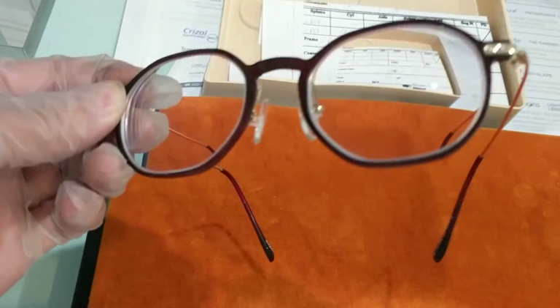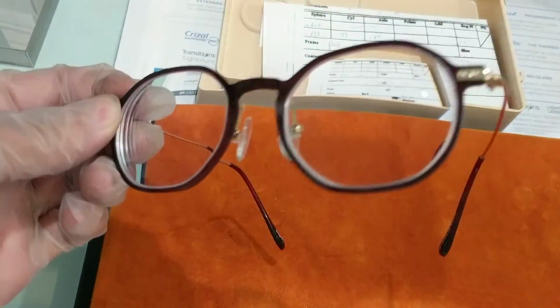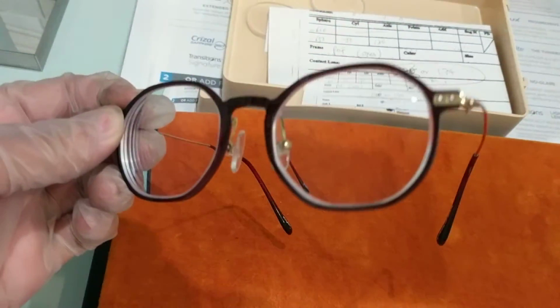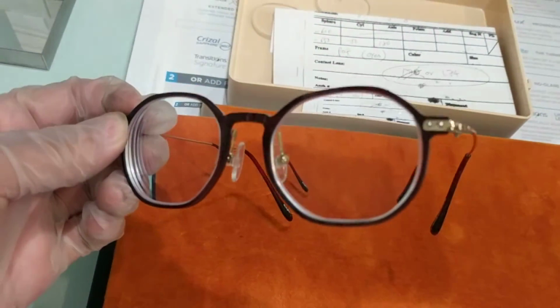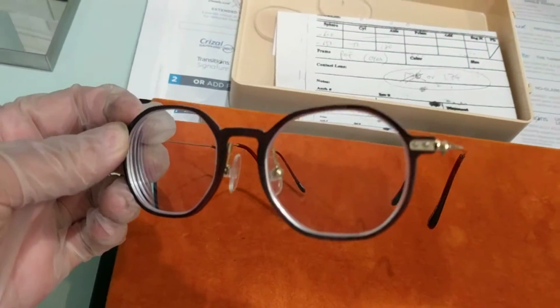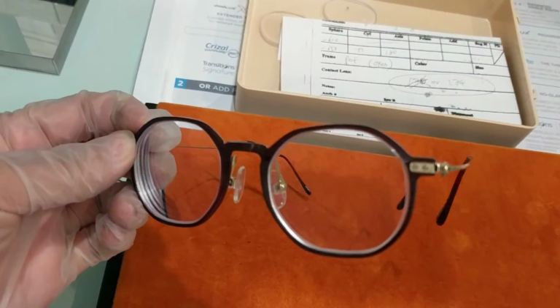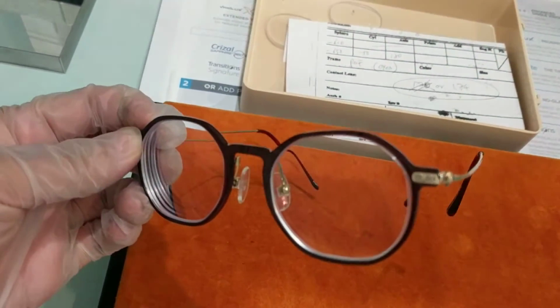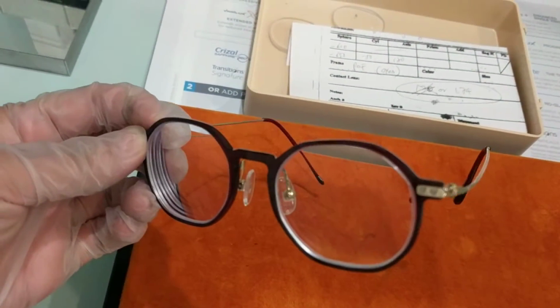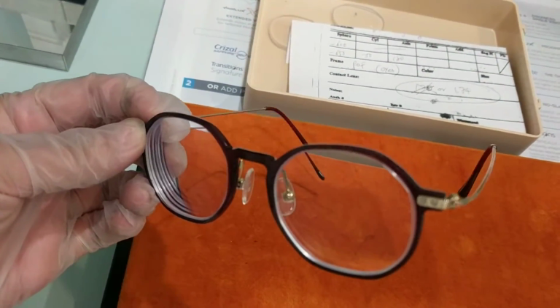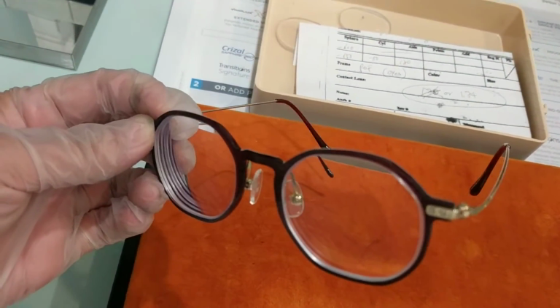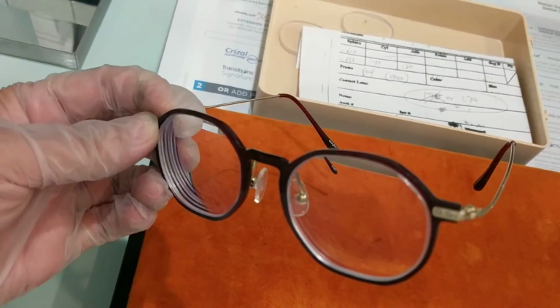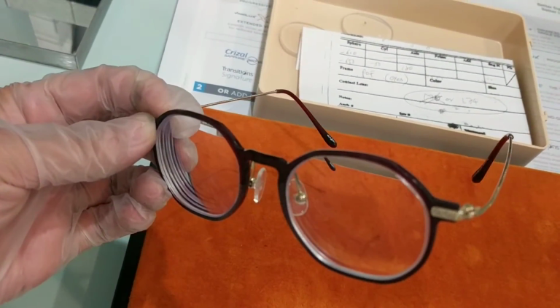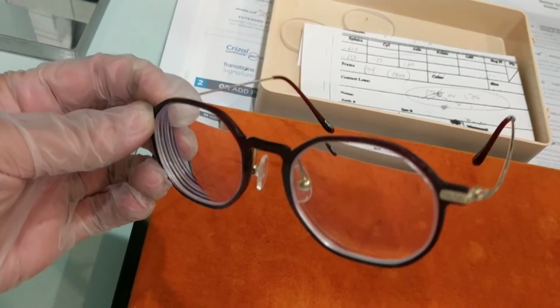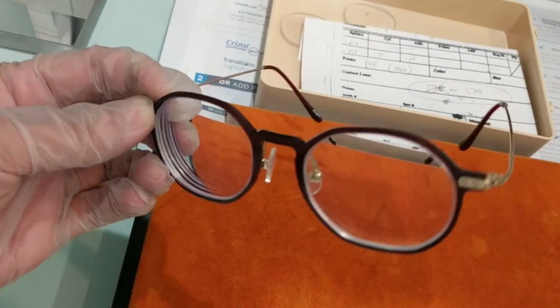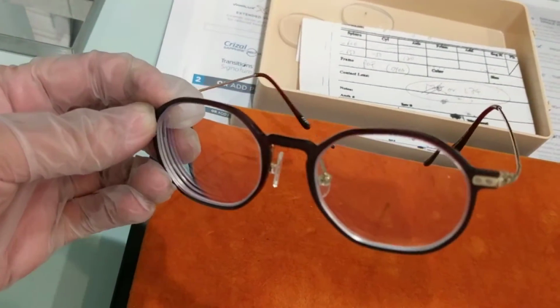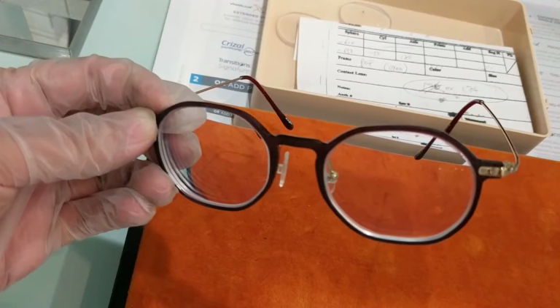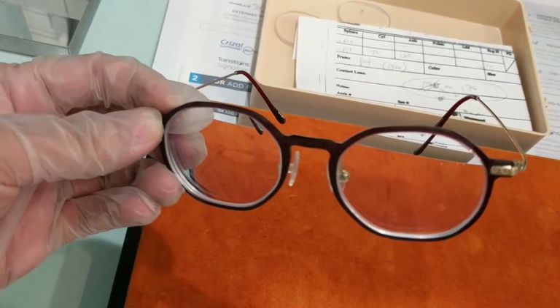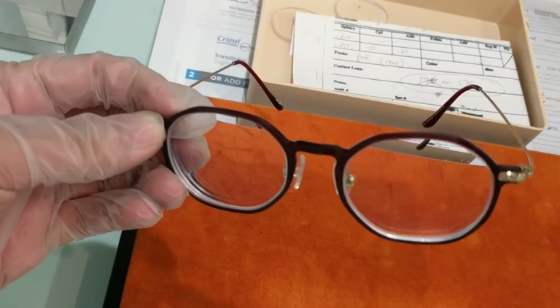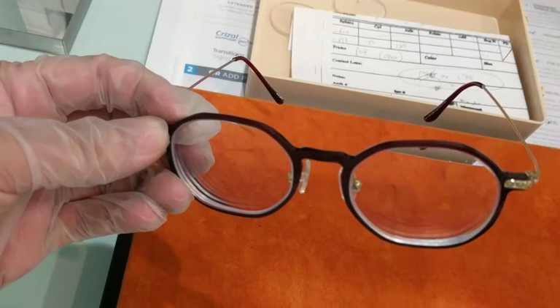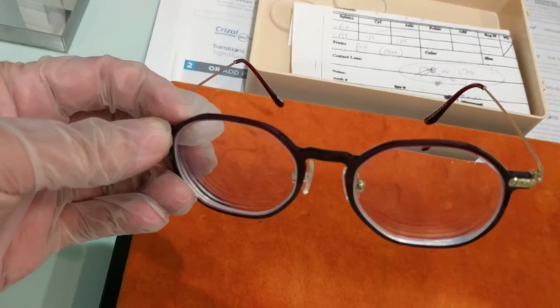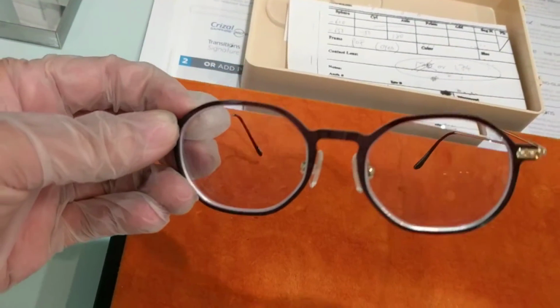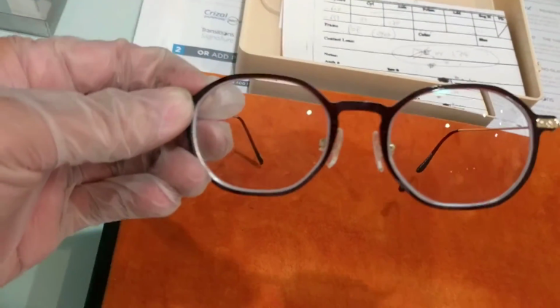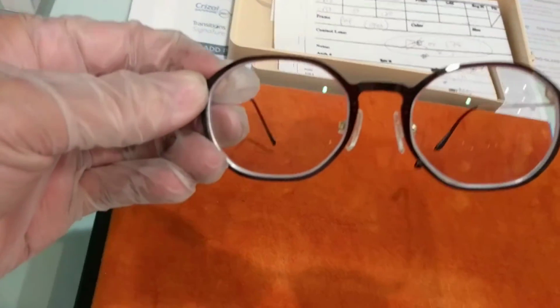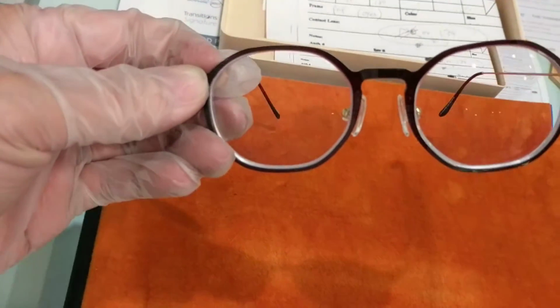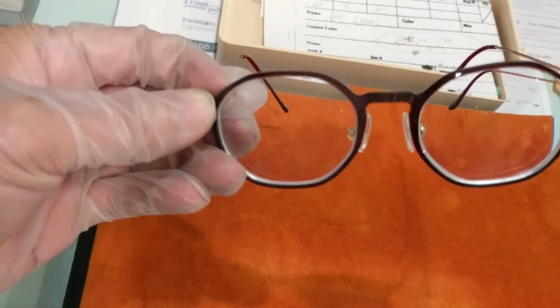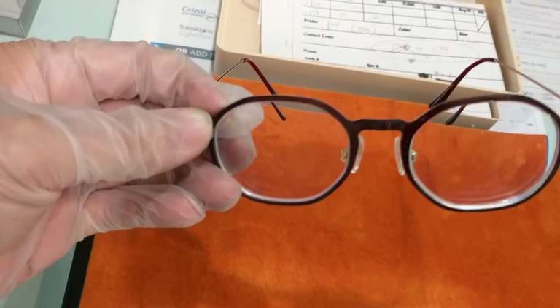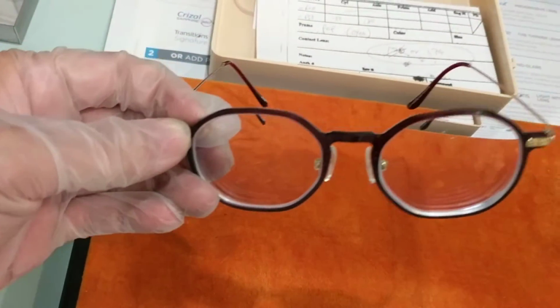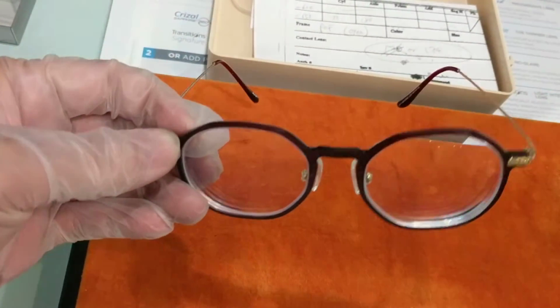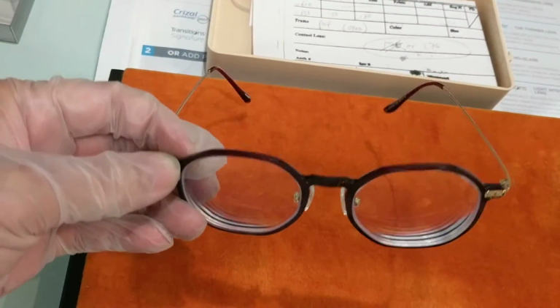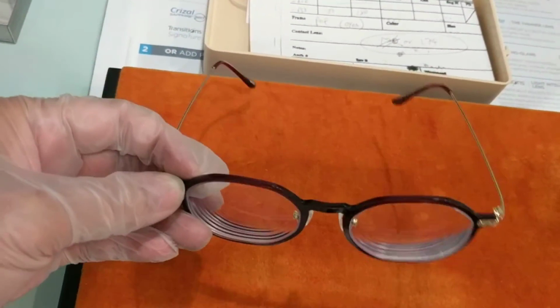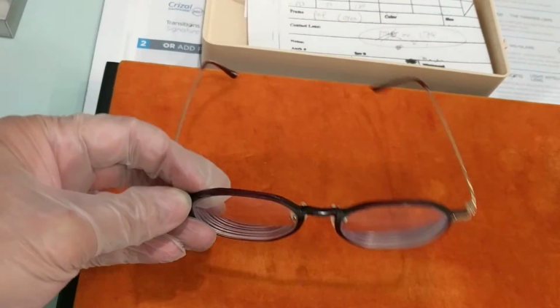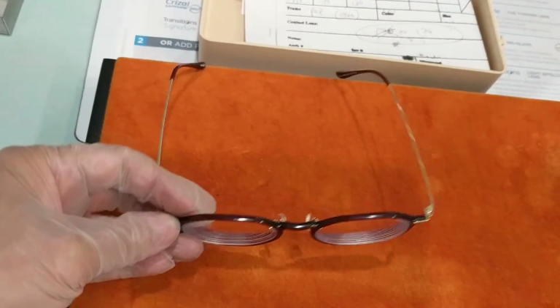Thanks for watching. Let's just do a YouTube video — you made a video on your glasses, yeah.